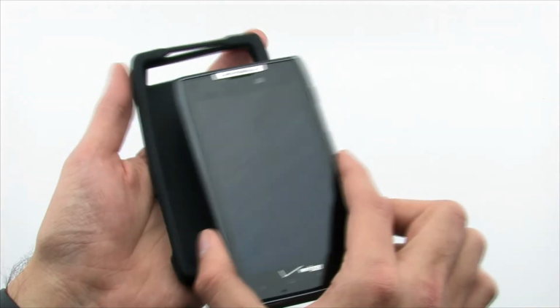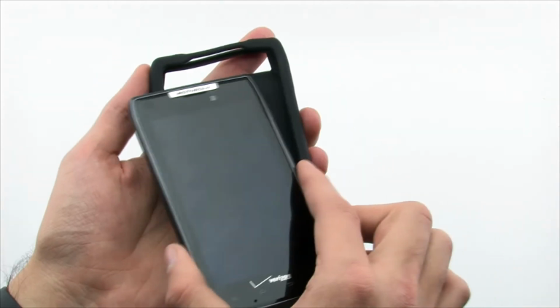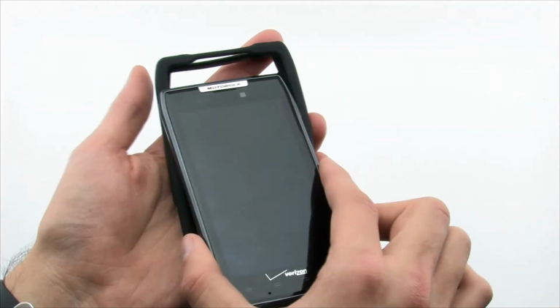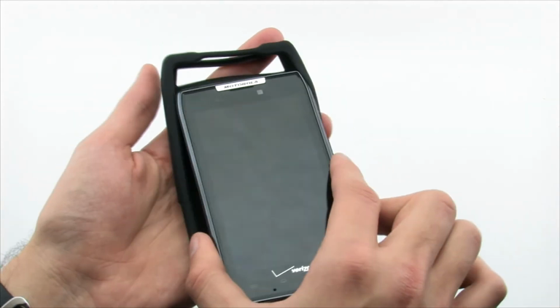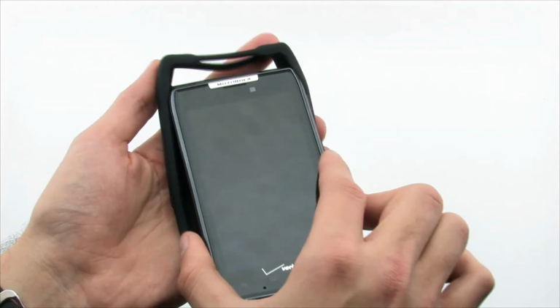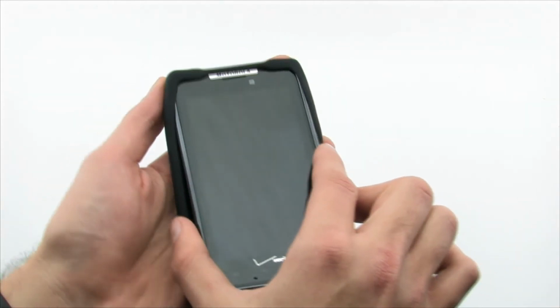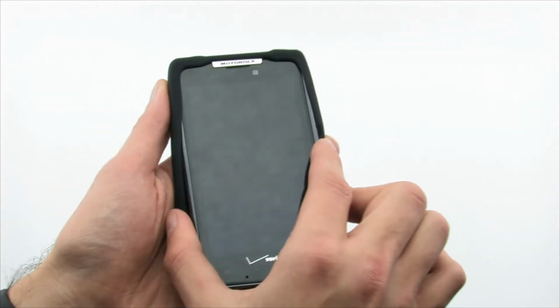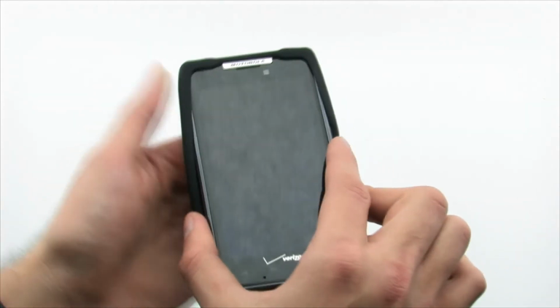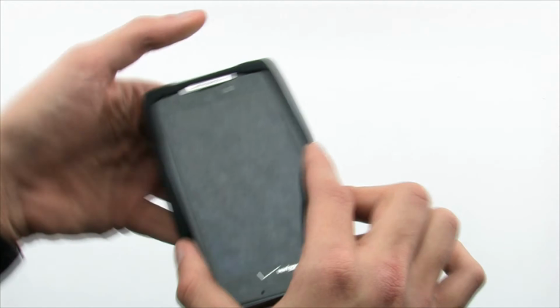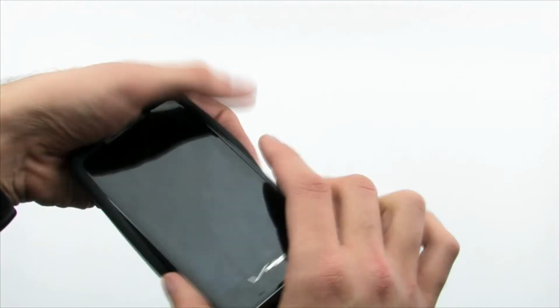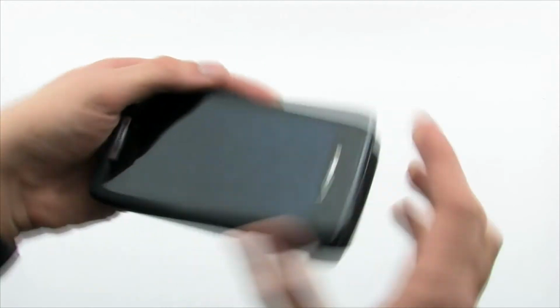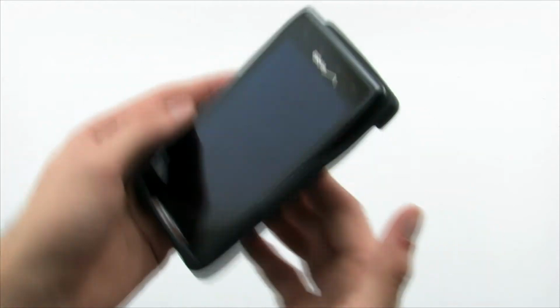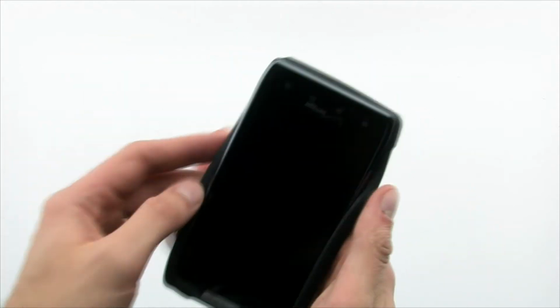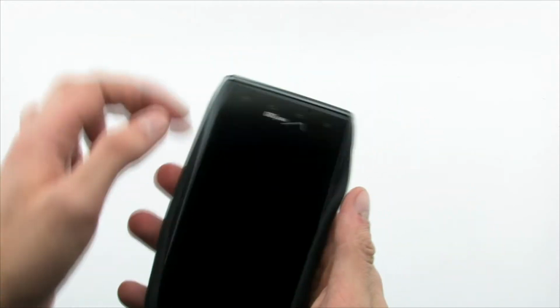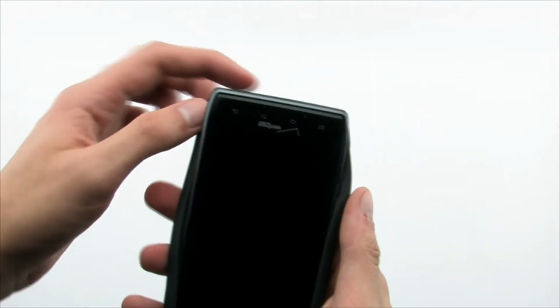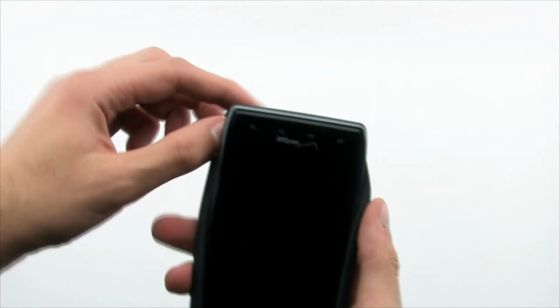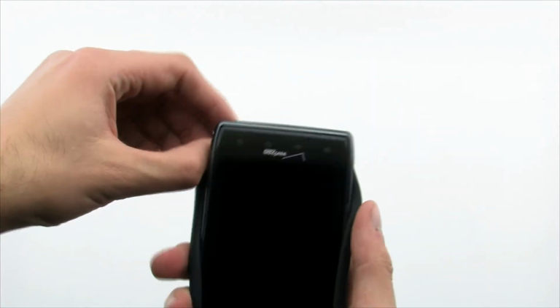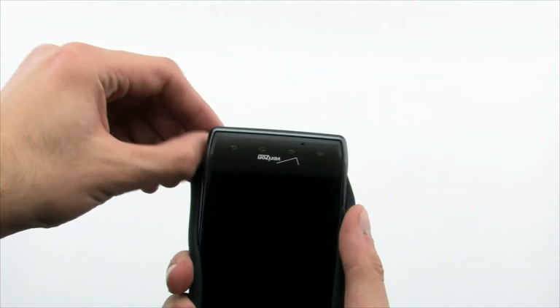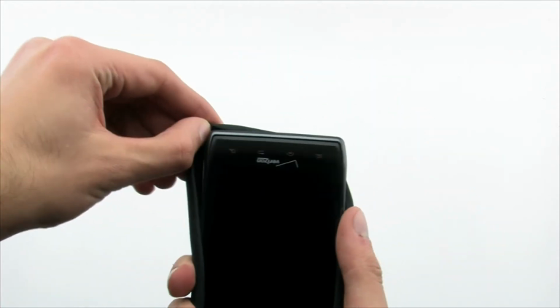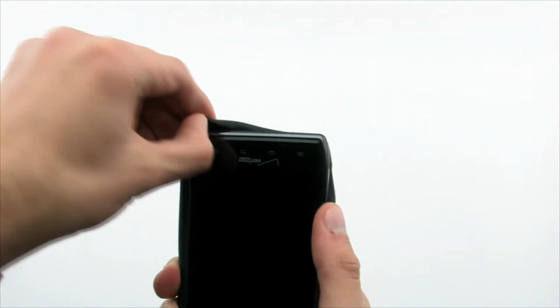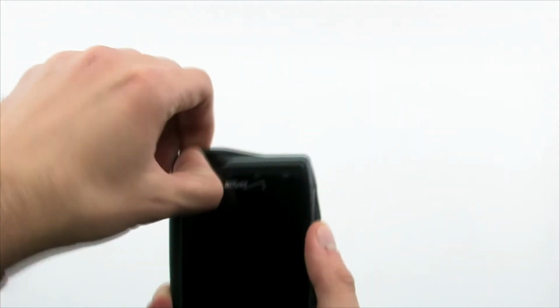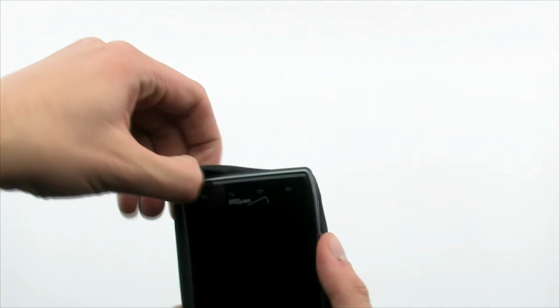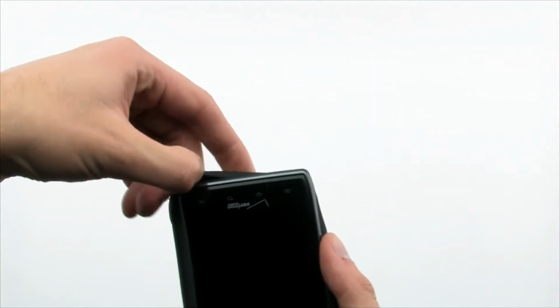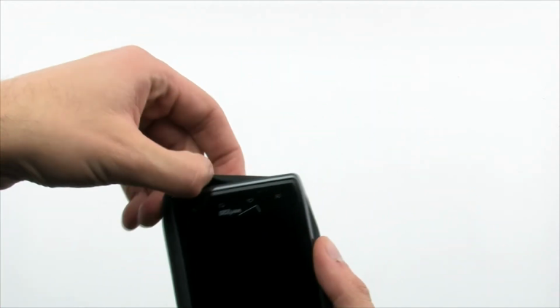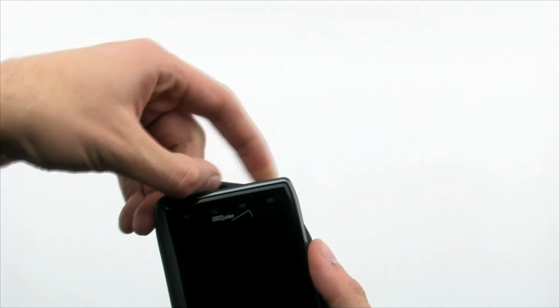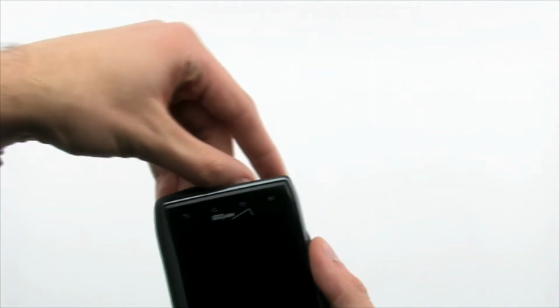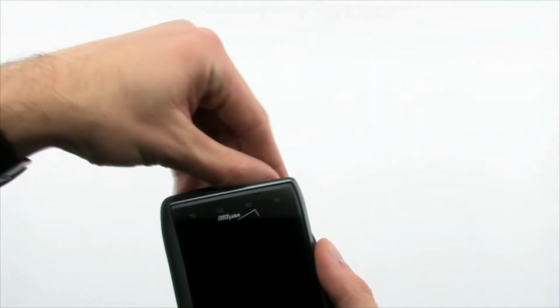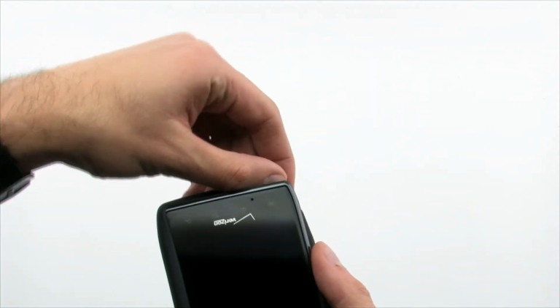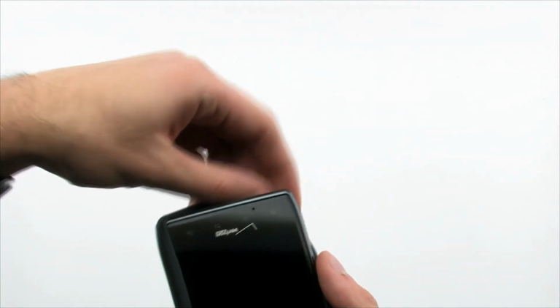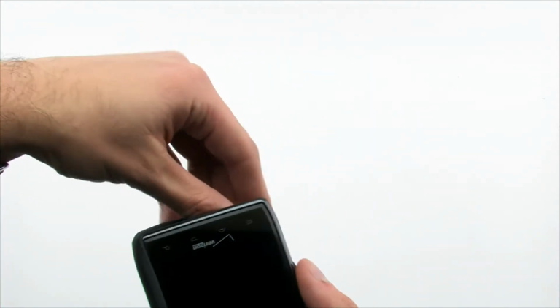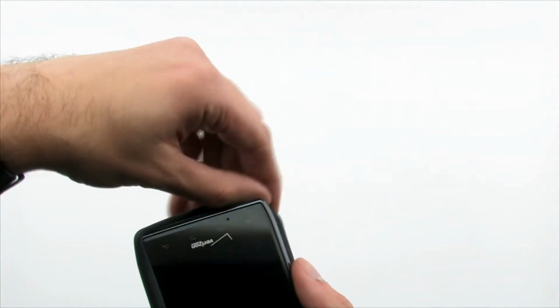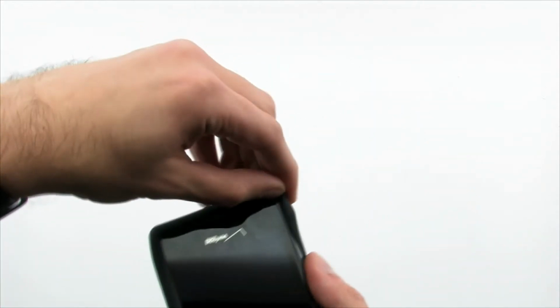The skin is easy to put onto the Droid Razr. Simply slide the top of the device into the skin and pull the bottom over the corners to ensure a proper fit.